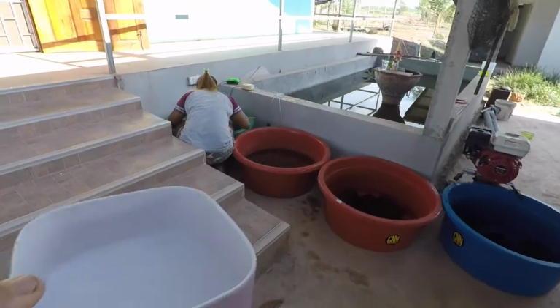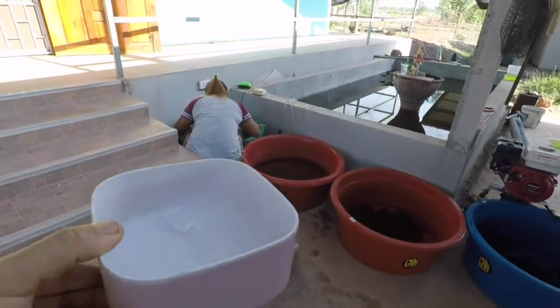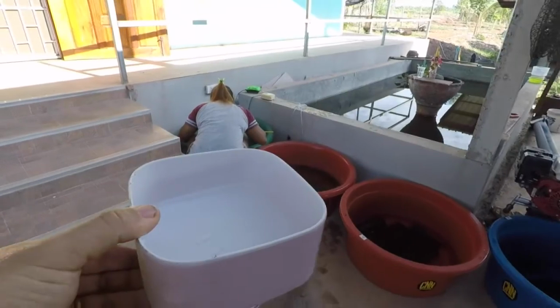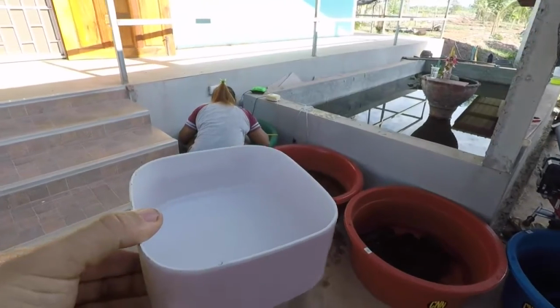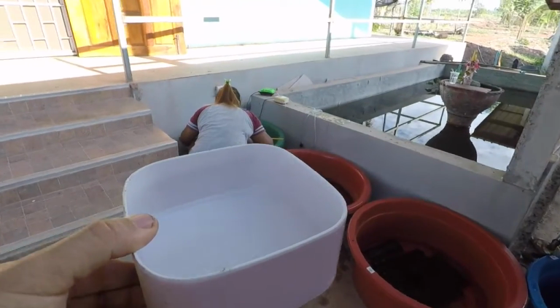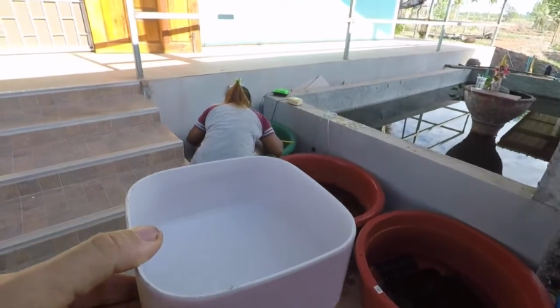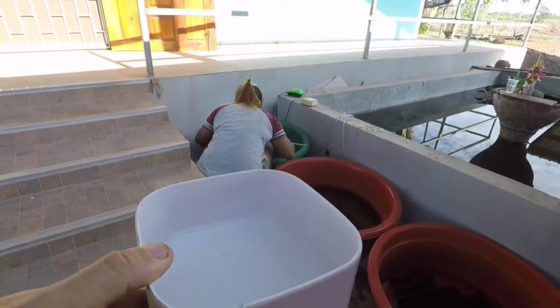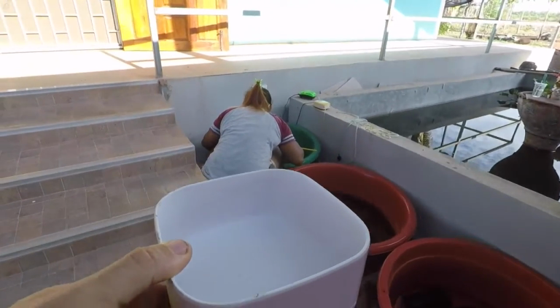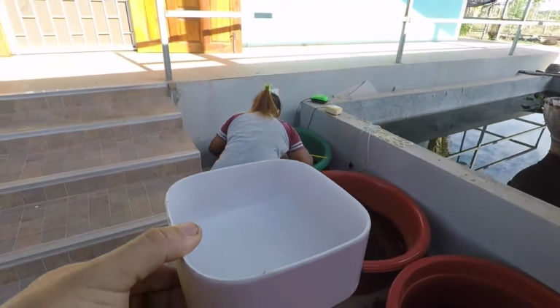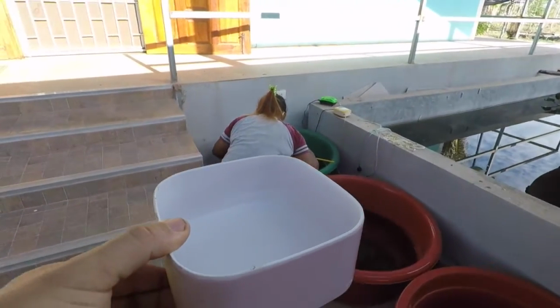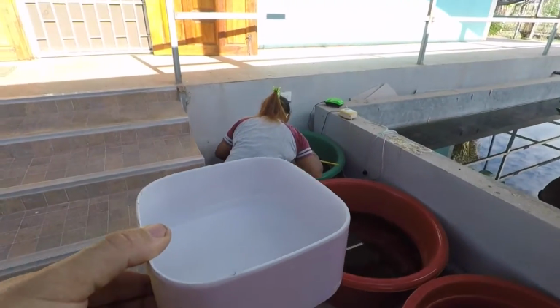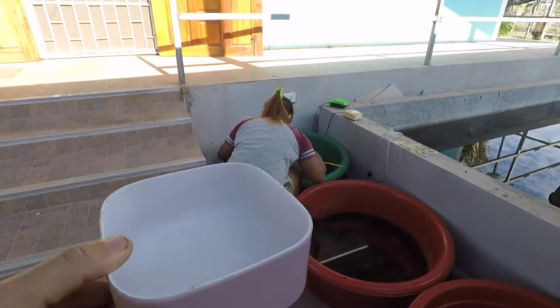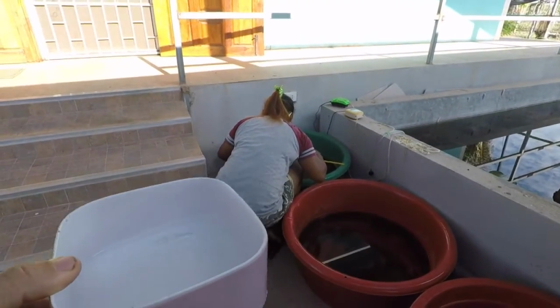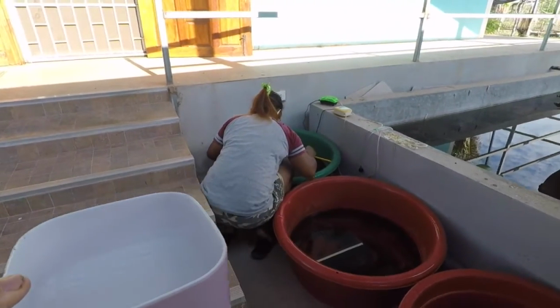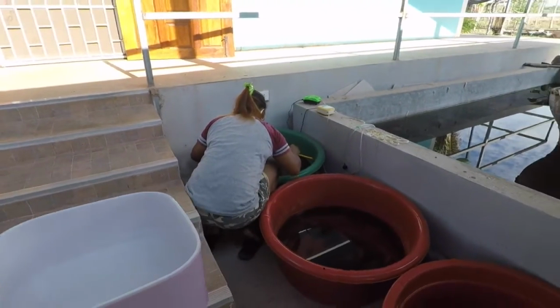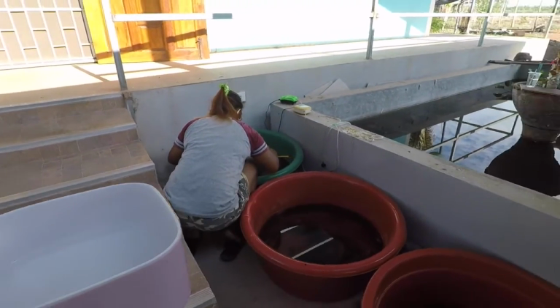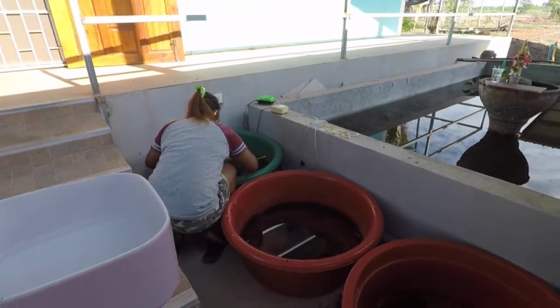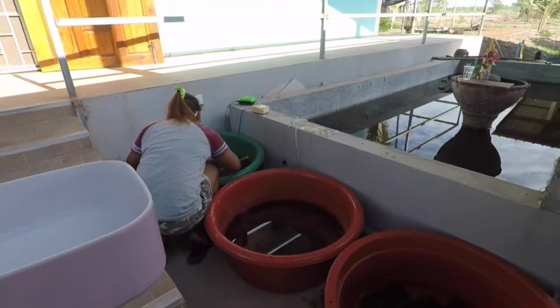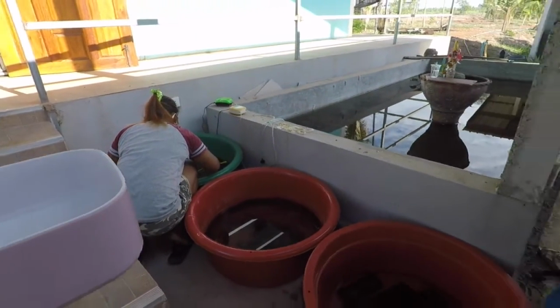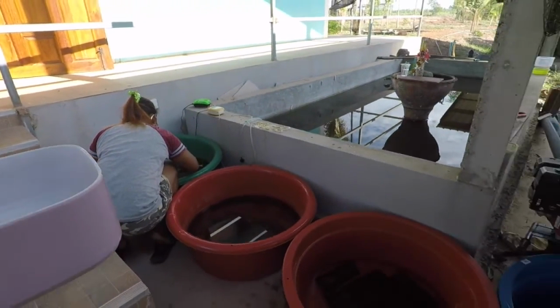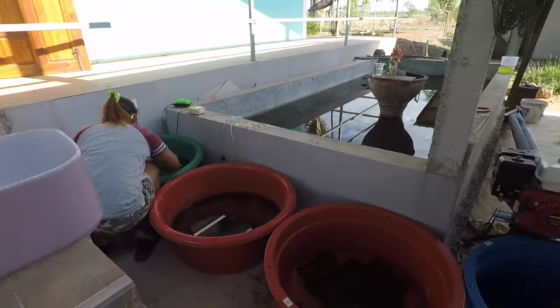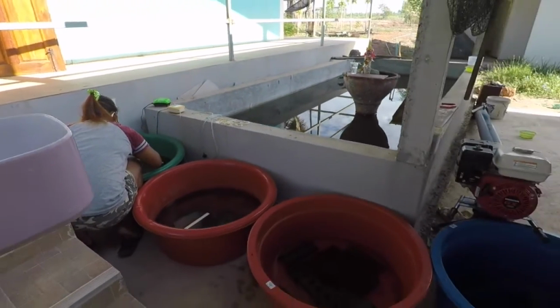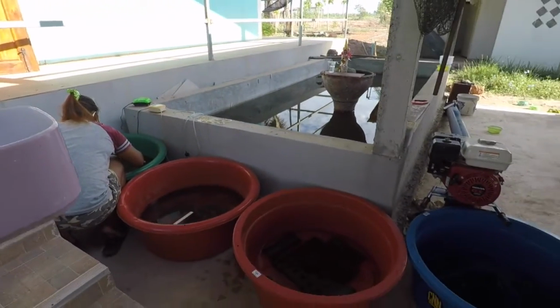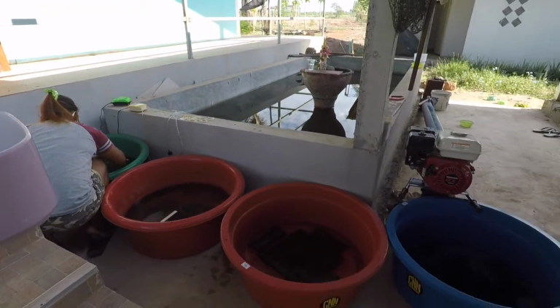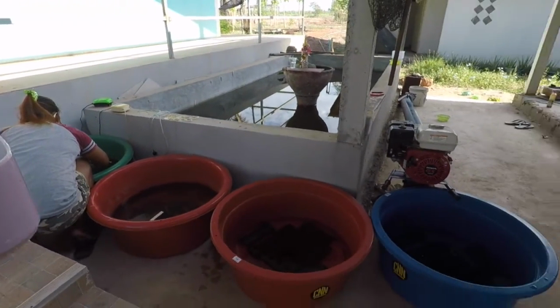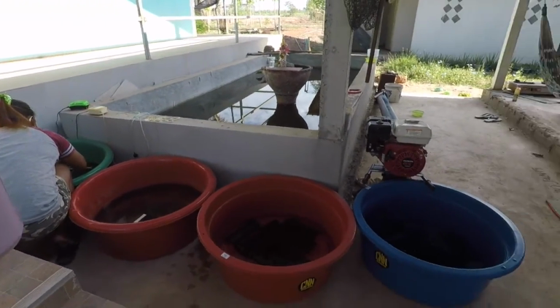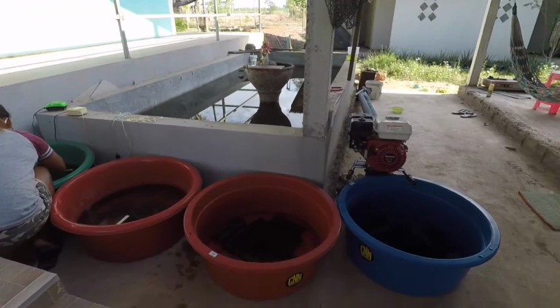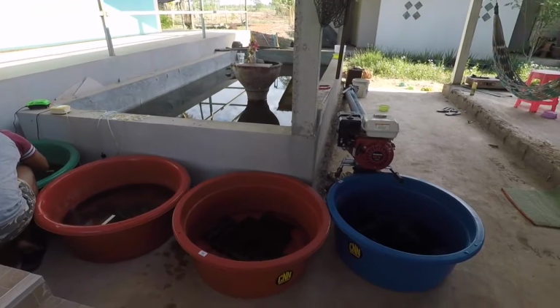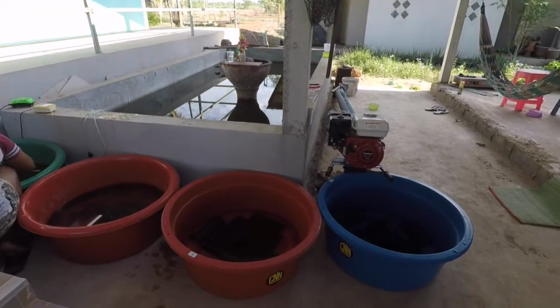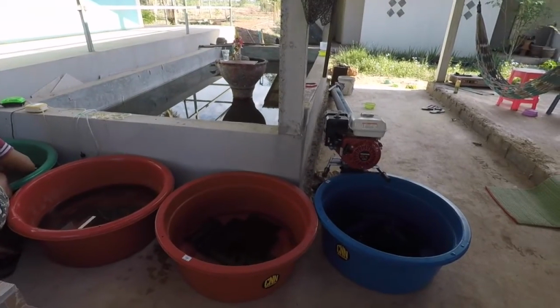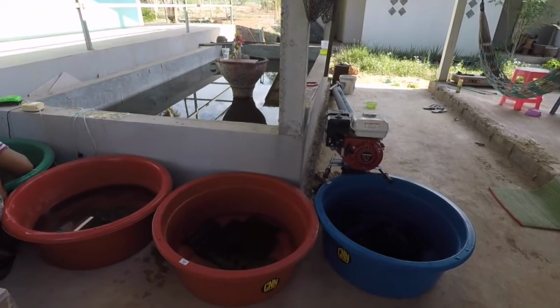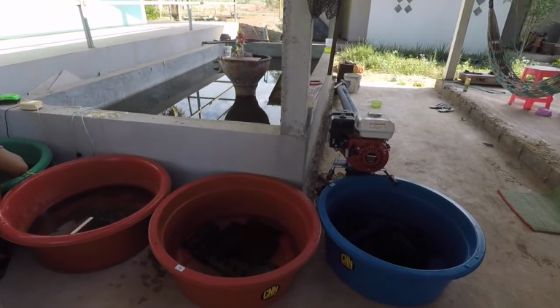We've got a little container — we'll put some rainwater in. All these little tanks here are filled up with rainwater and get topped up regularly.